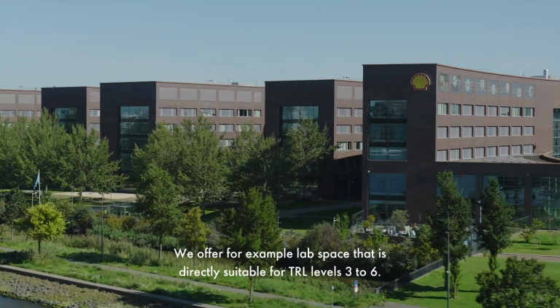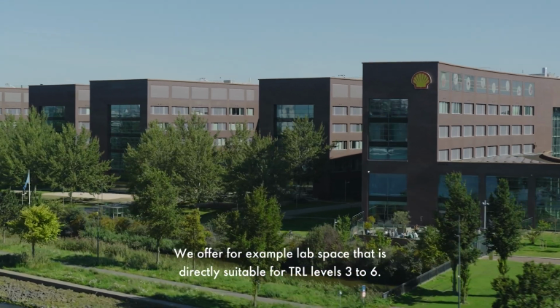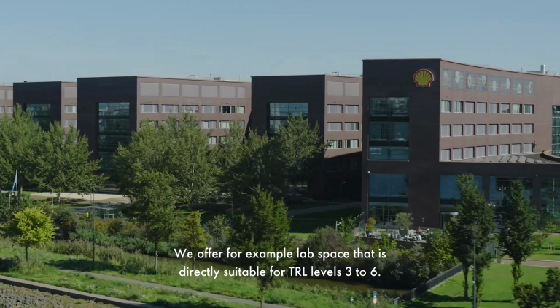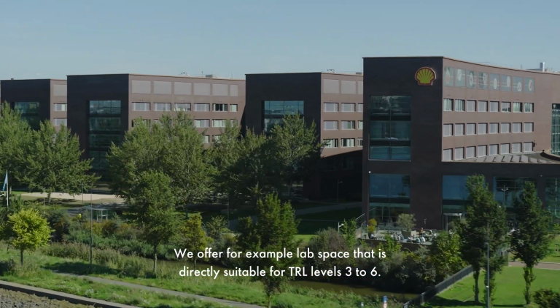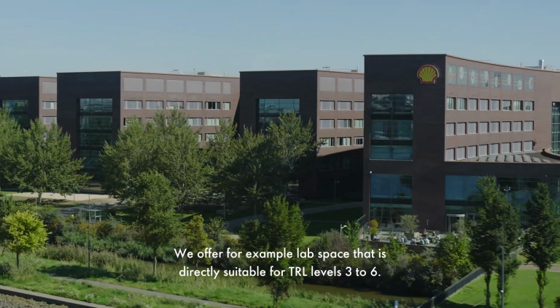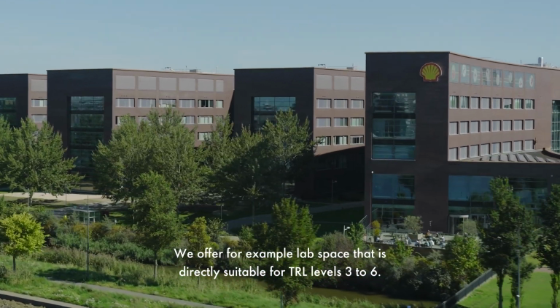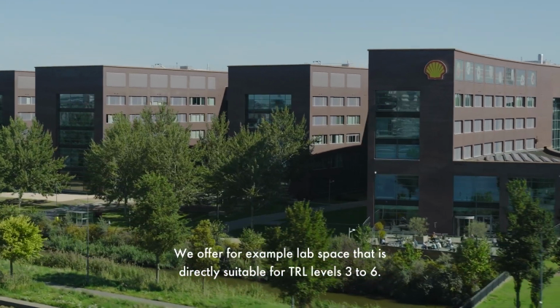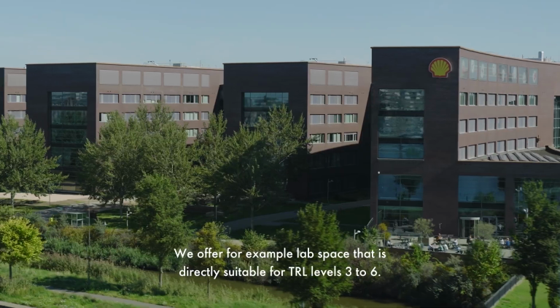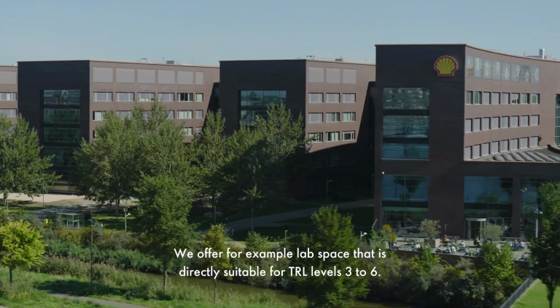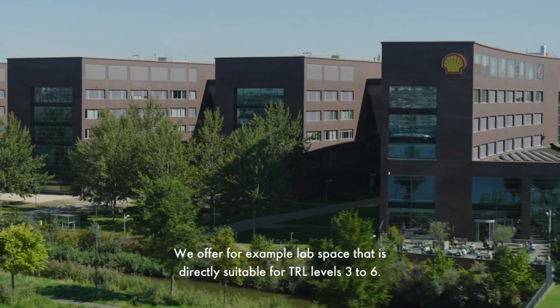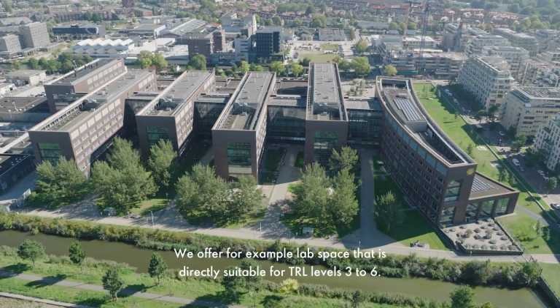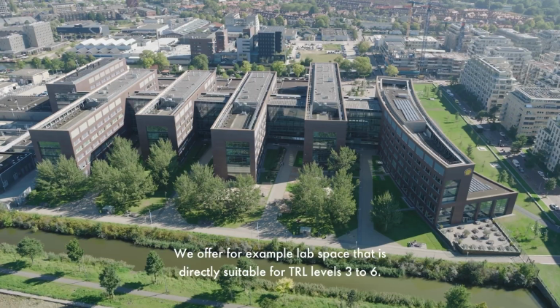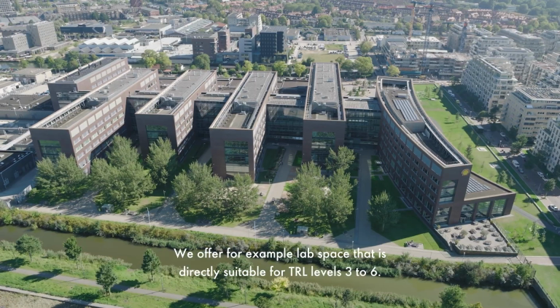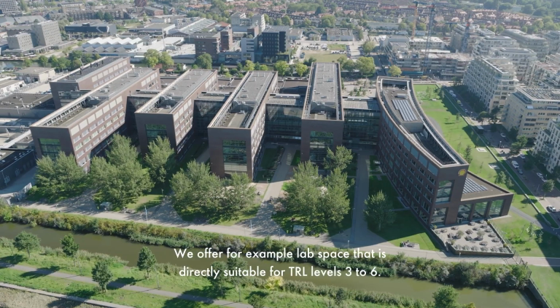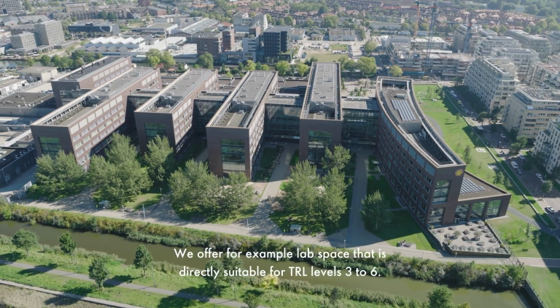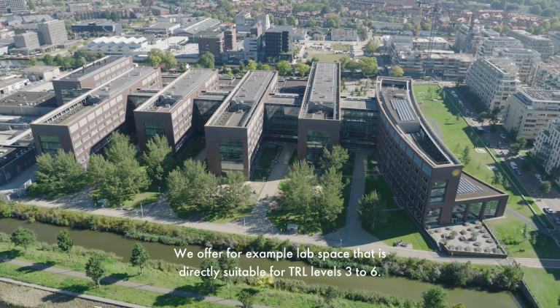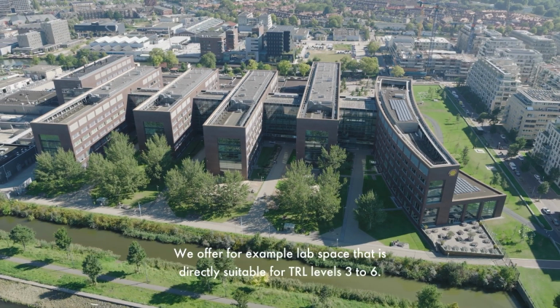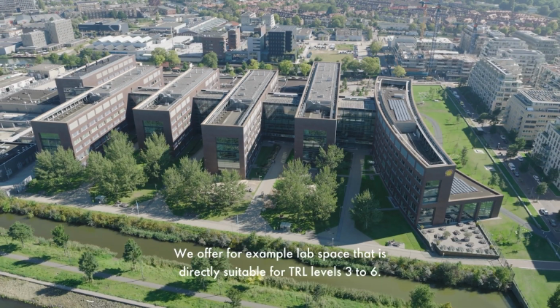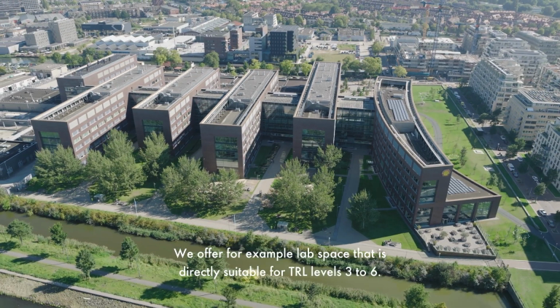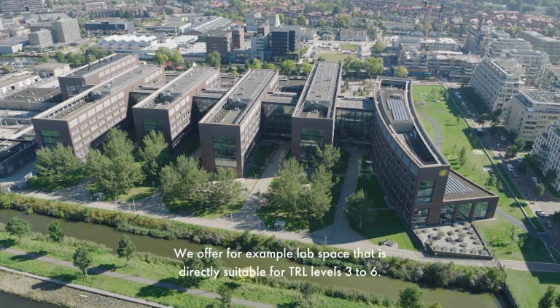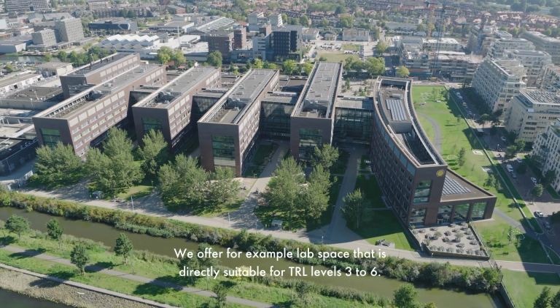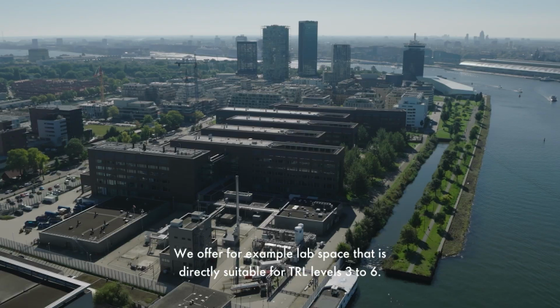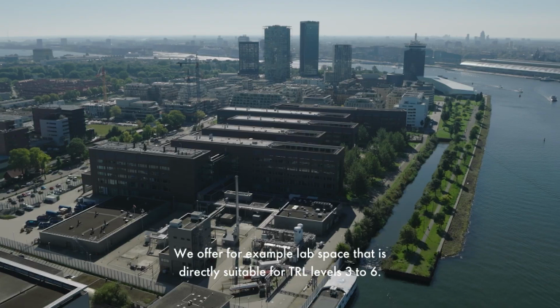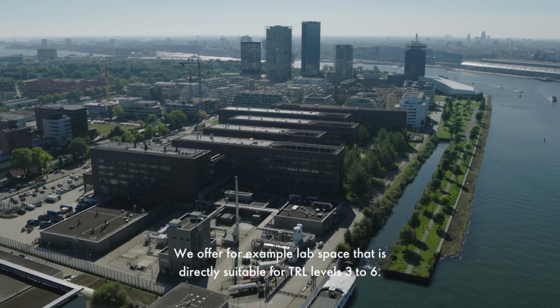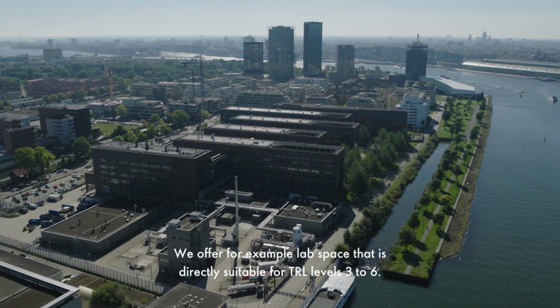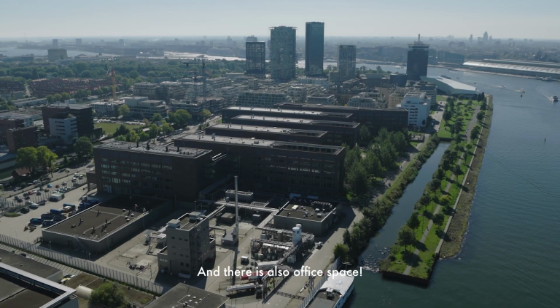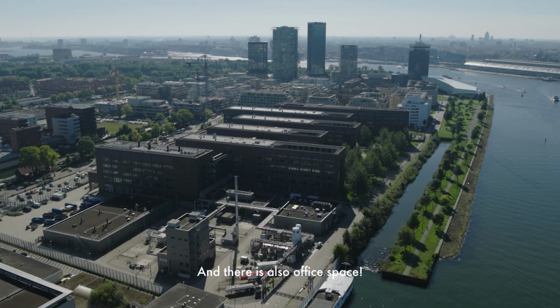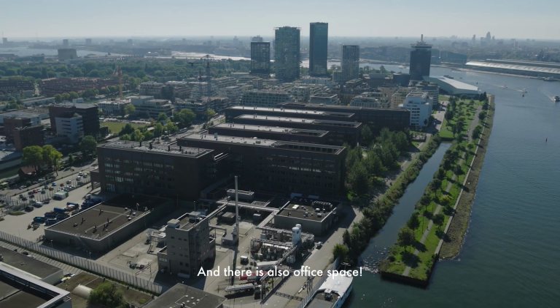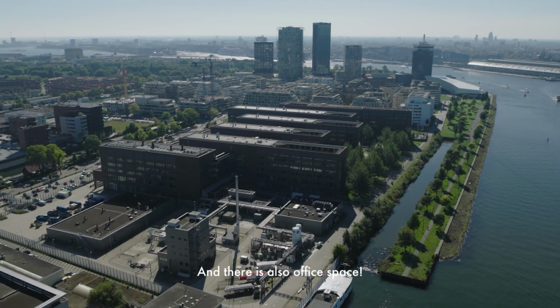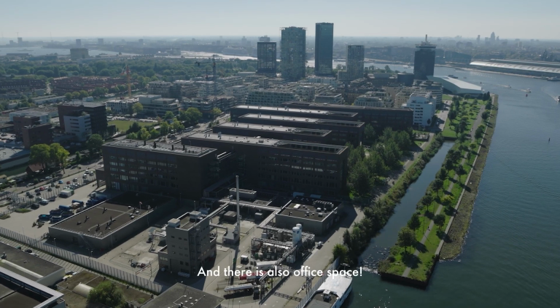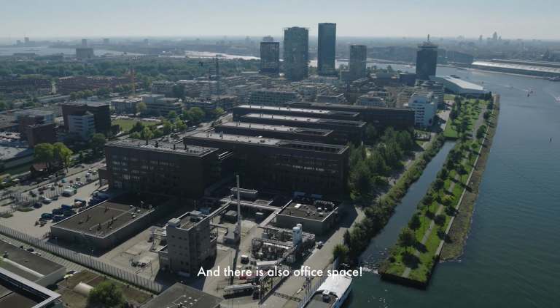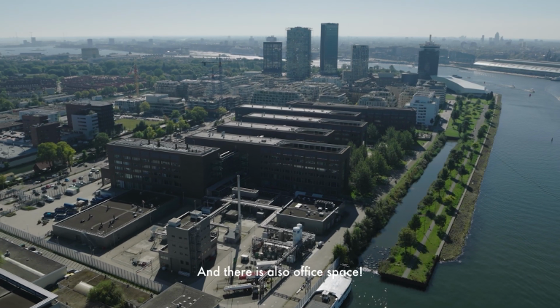We offer, for example, lab space that is directly suitable for TRL levels 3 to 6. There's also office space.